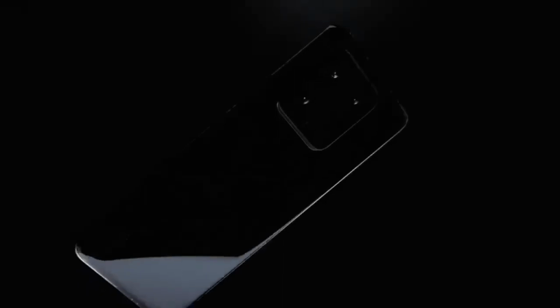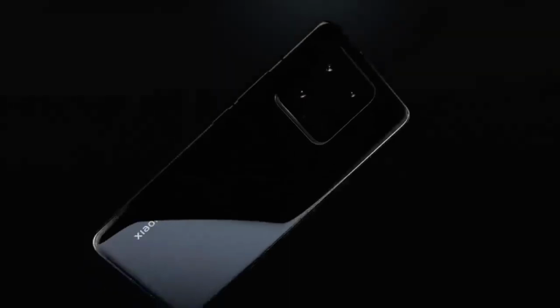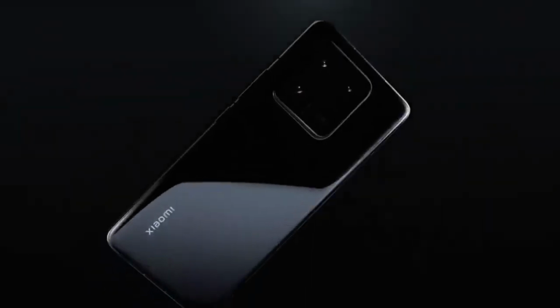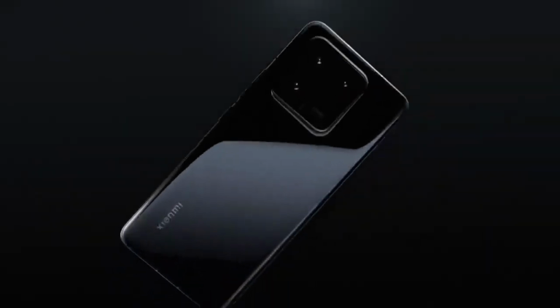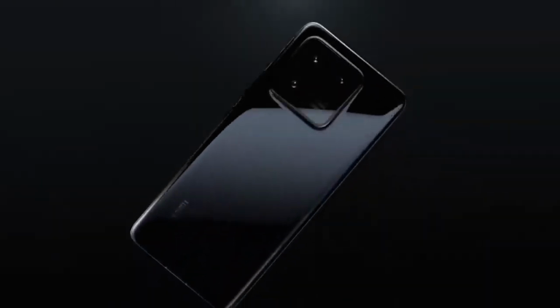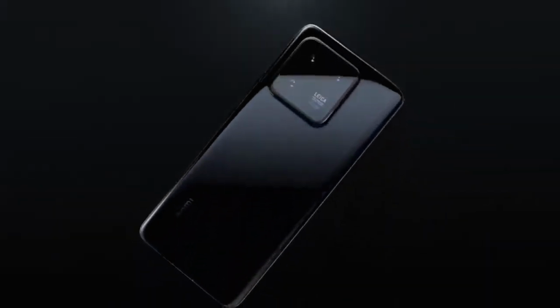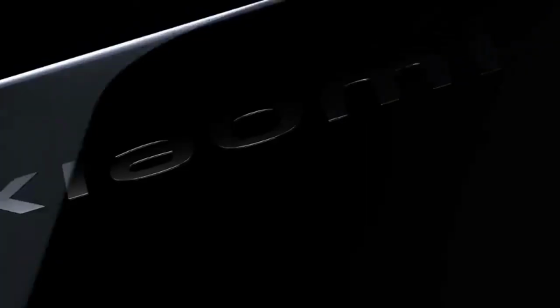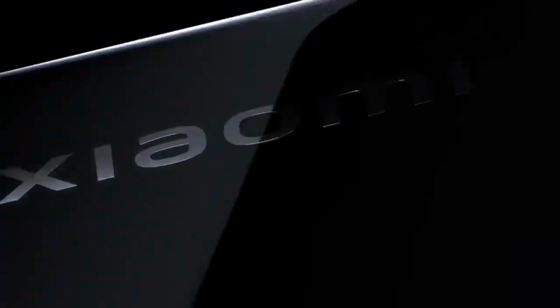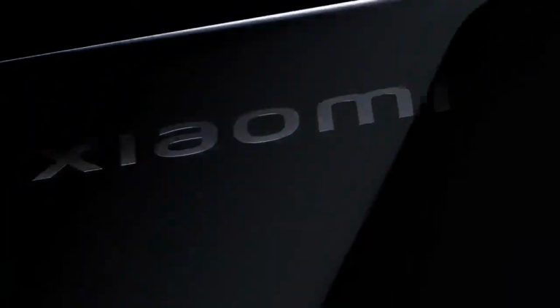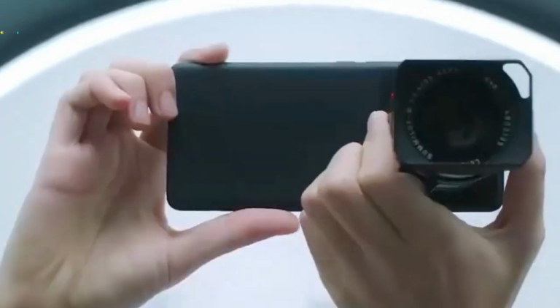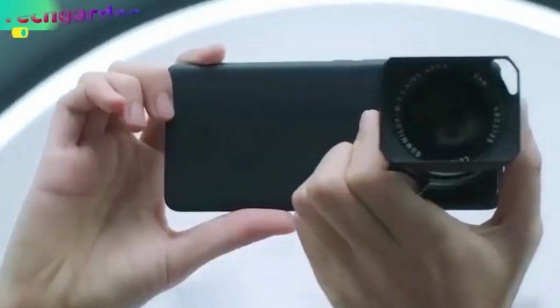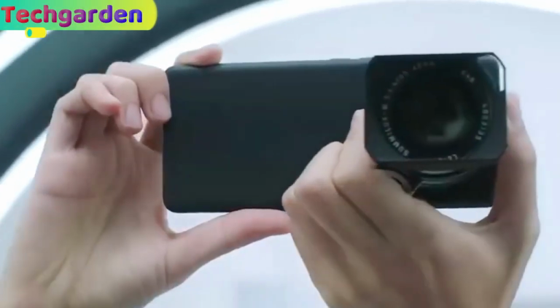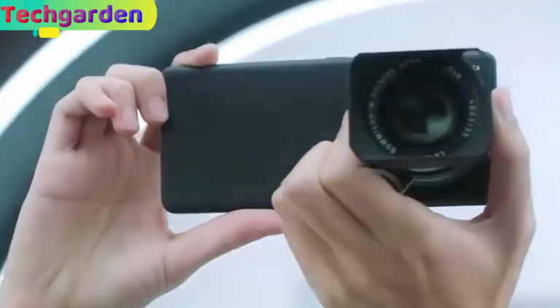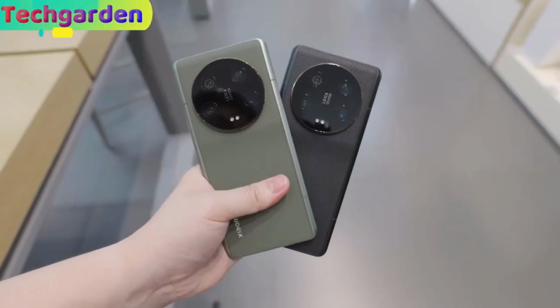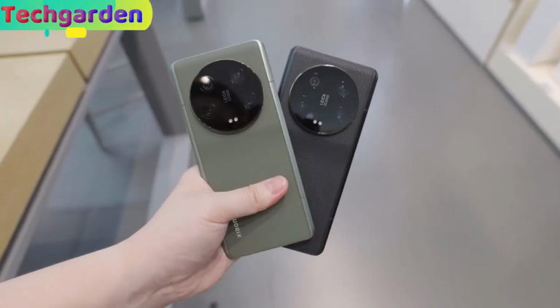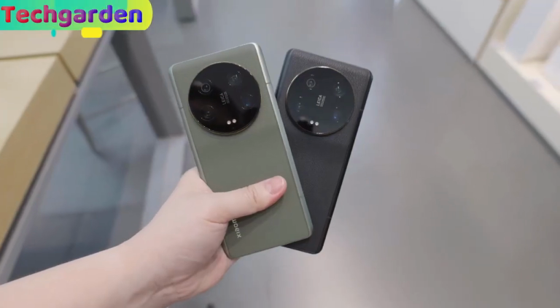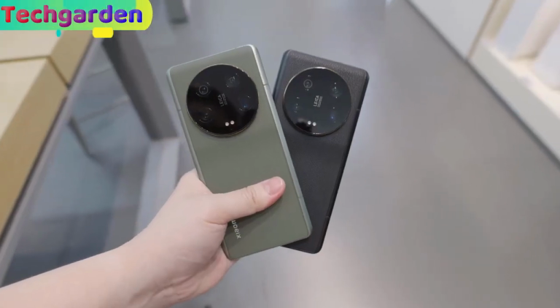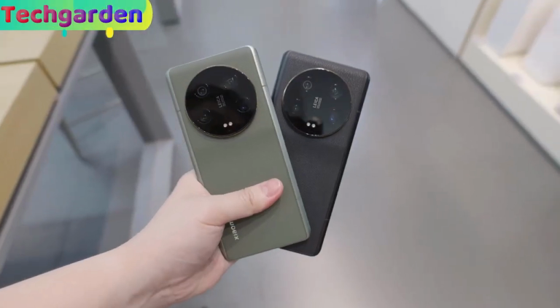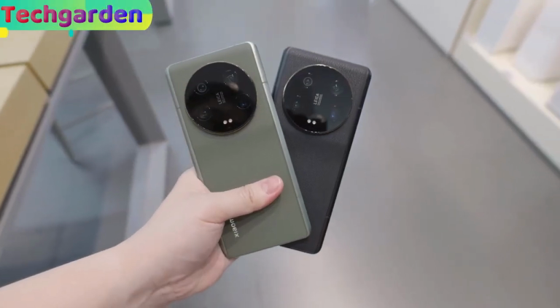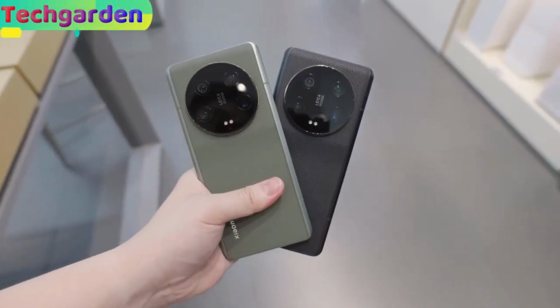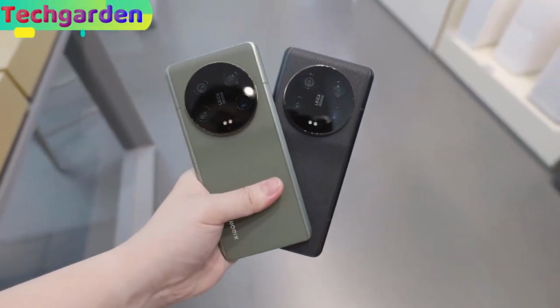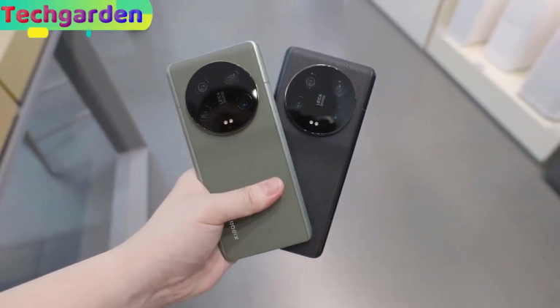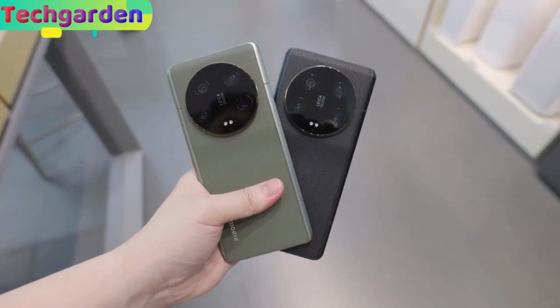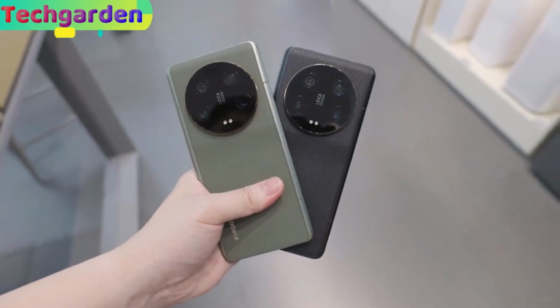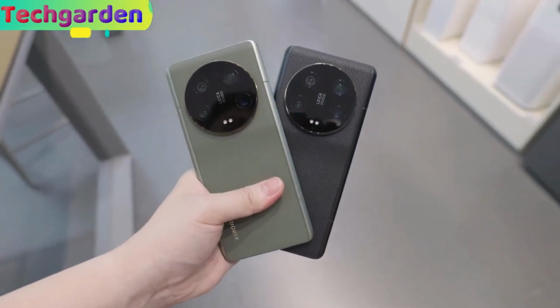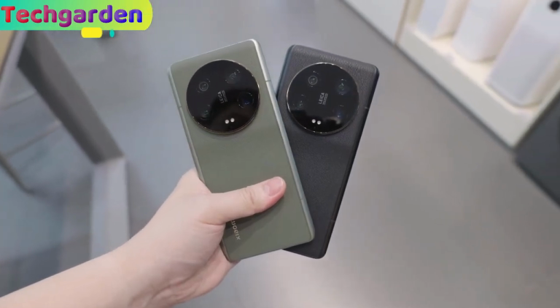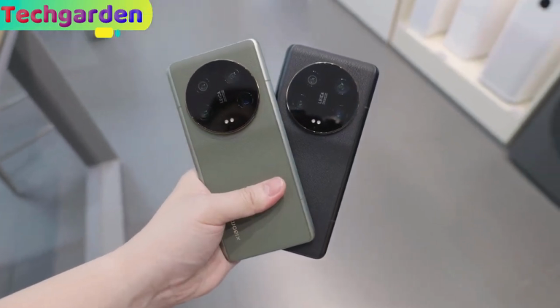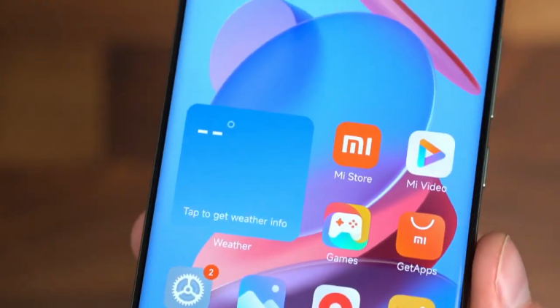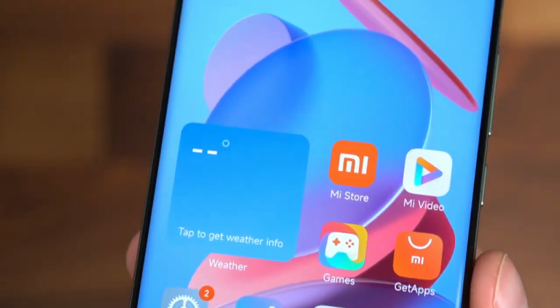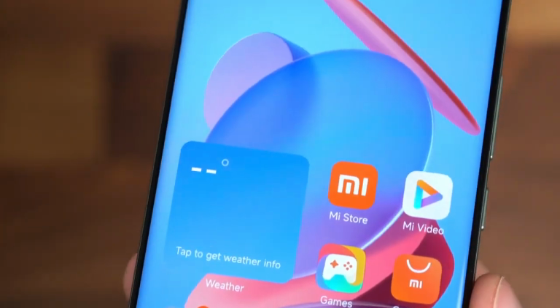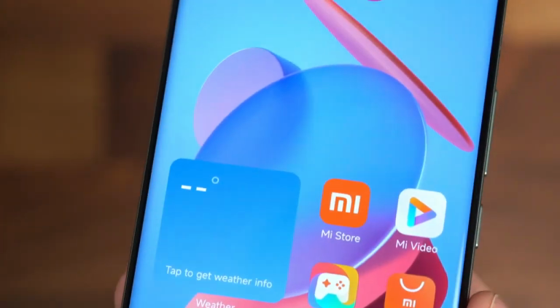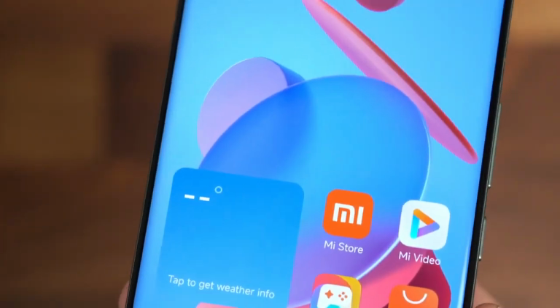Welcome back to my review of the Xiaomi 13 Ultra, a high-end smartphone that boasts impressive features. Let's start with the display.